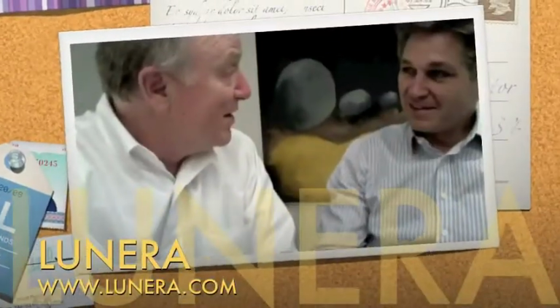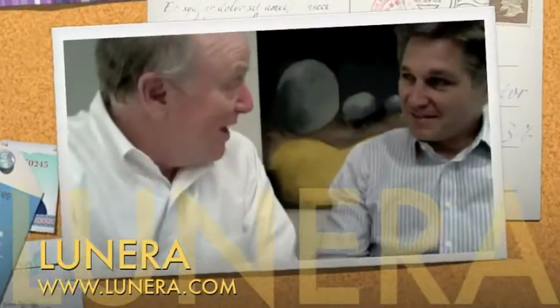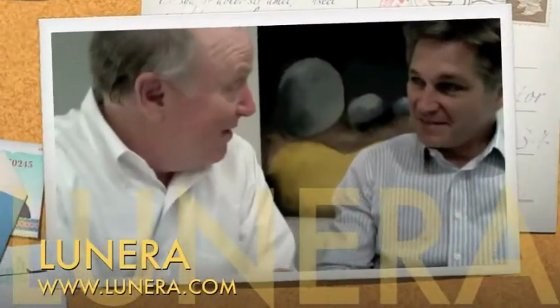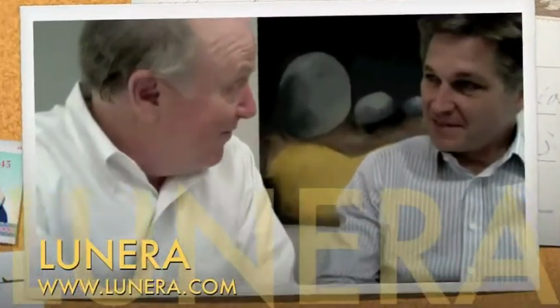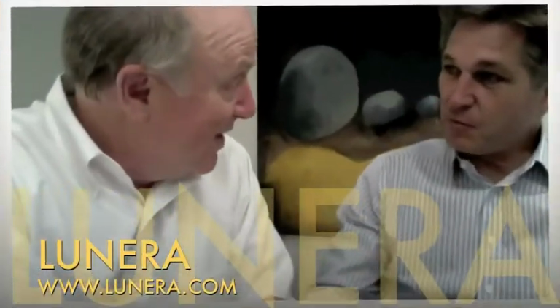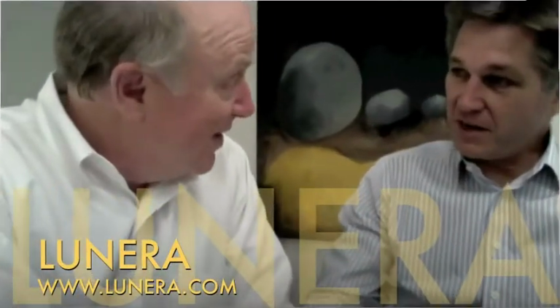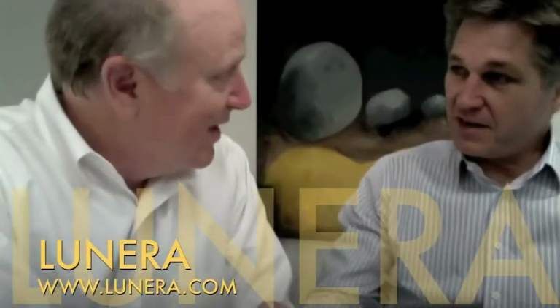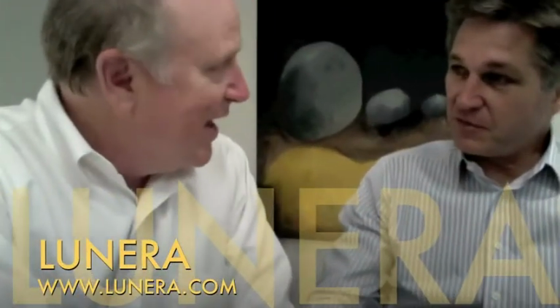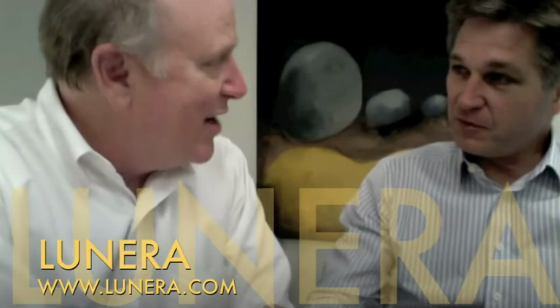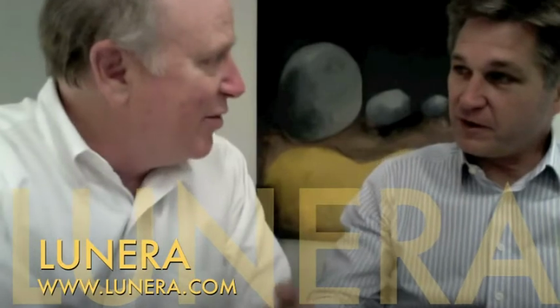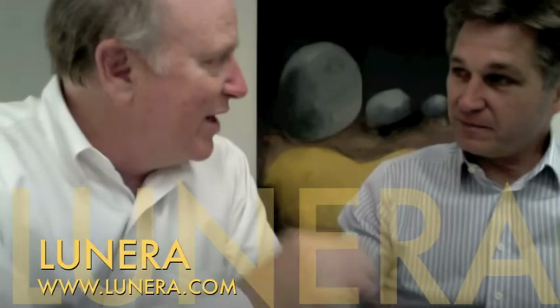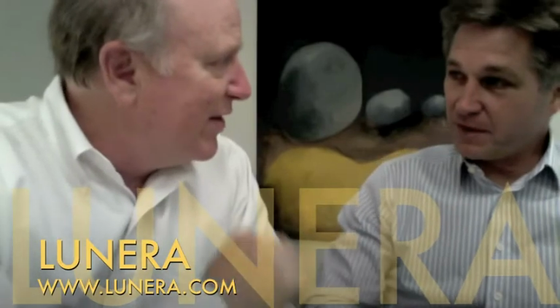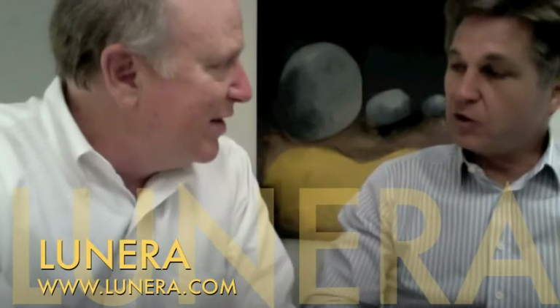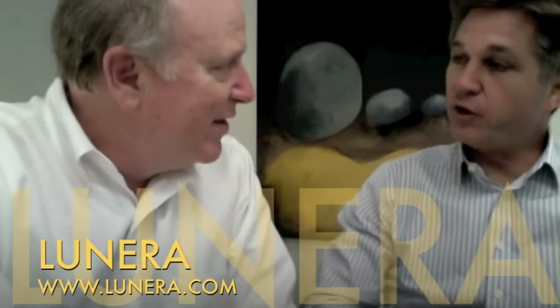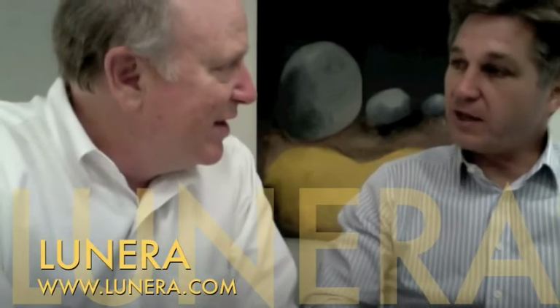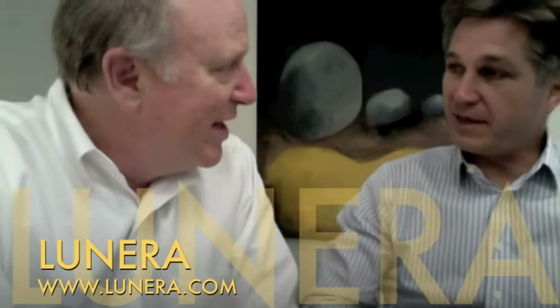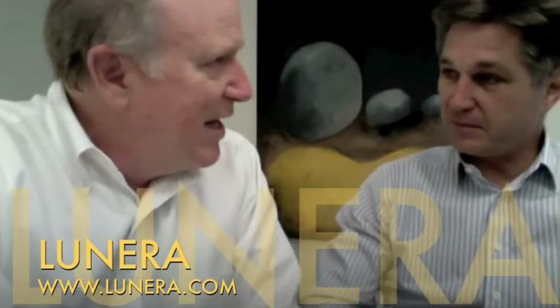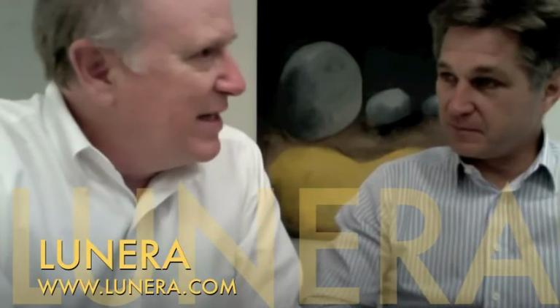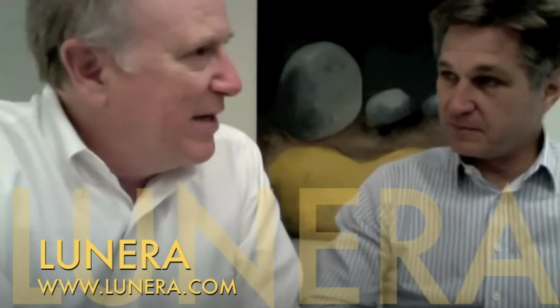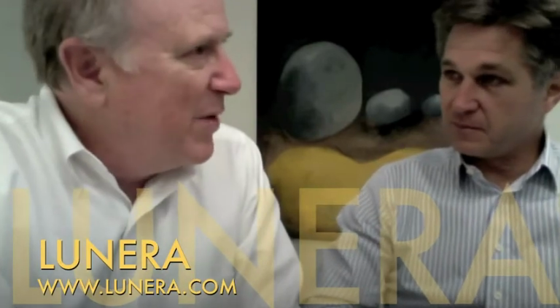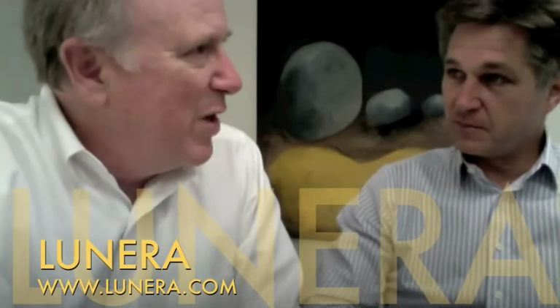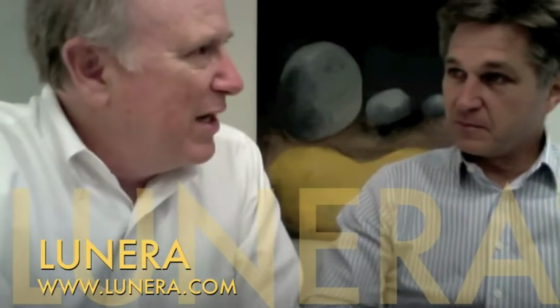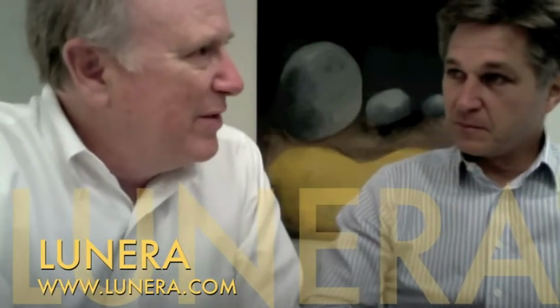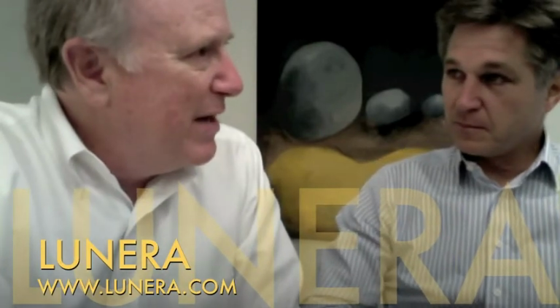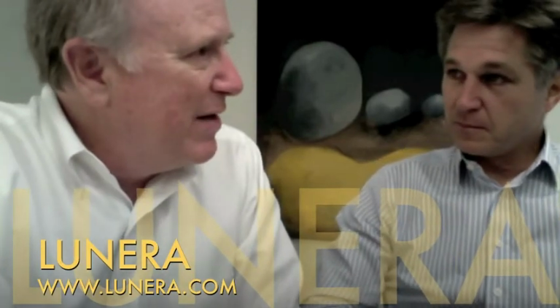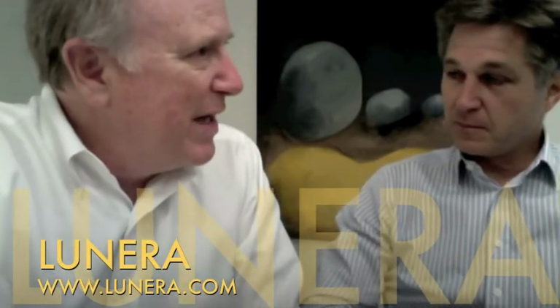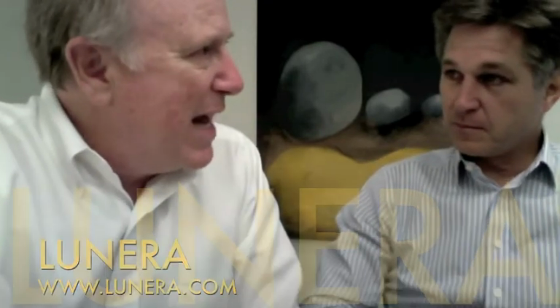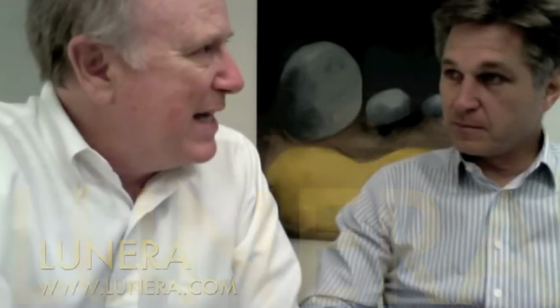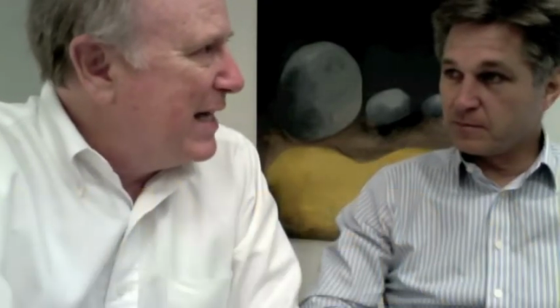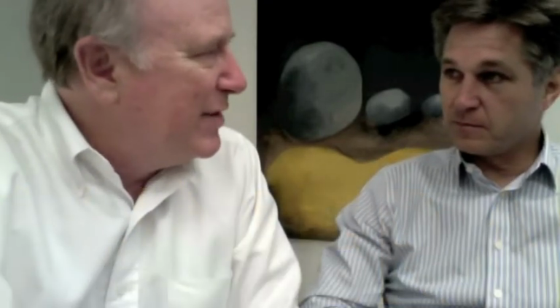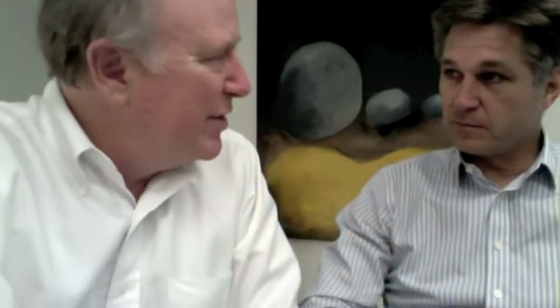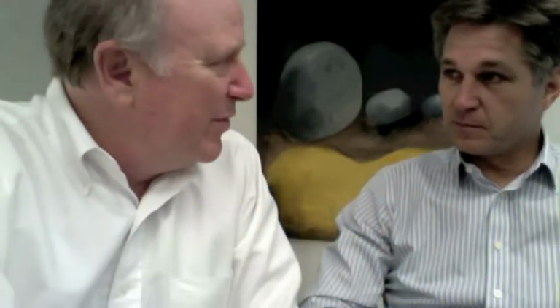Tom? Tom Gwynn, yes. And you're with? Lunara Lighting. Tell me what Lunara Lighting is doing.